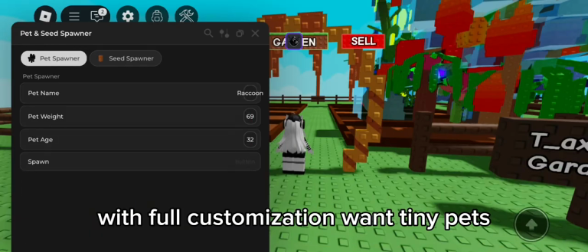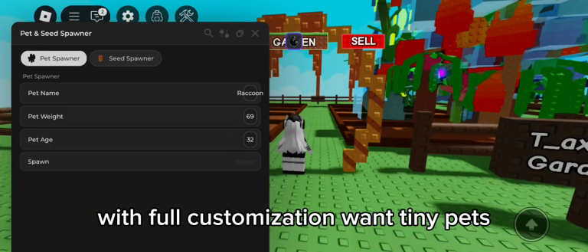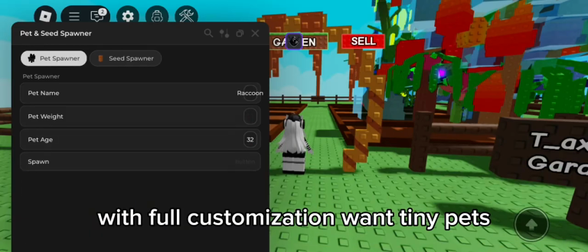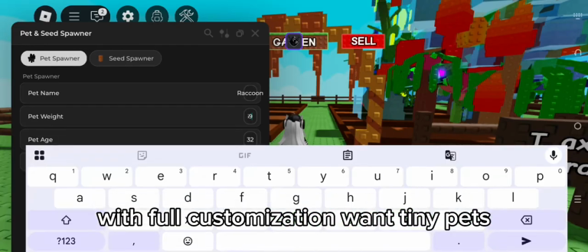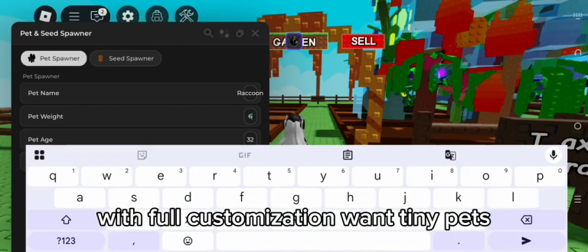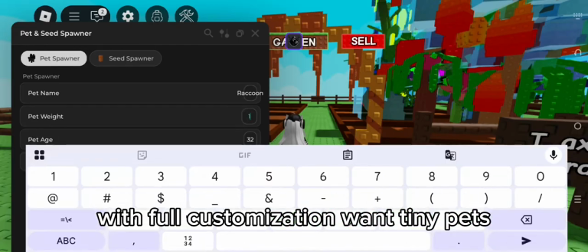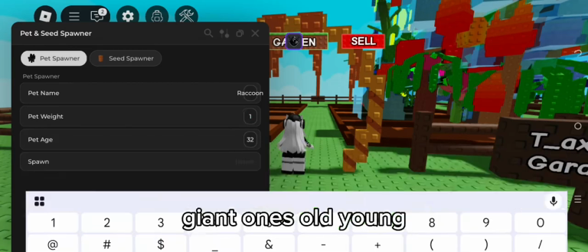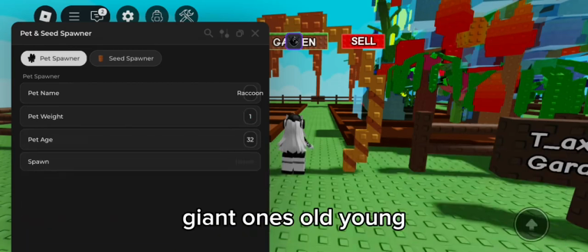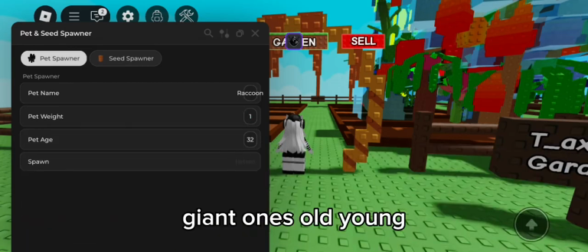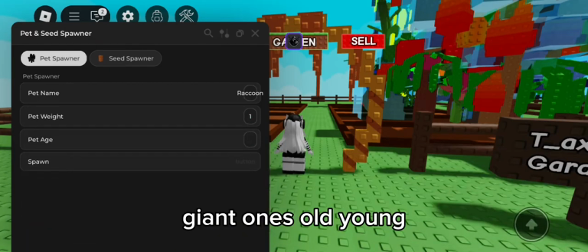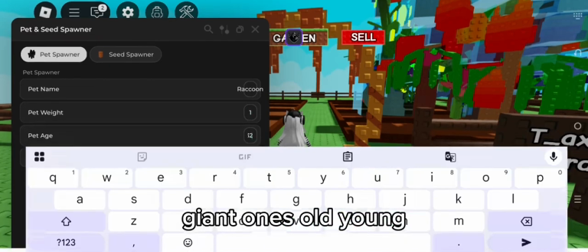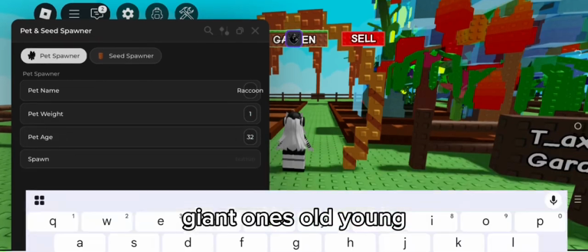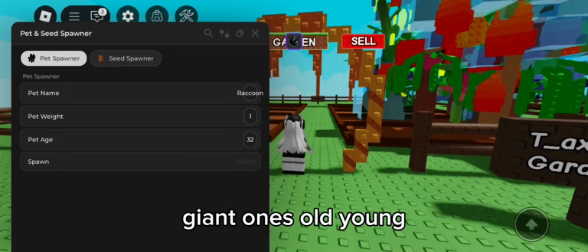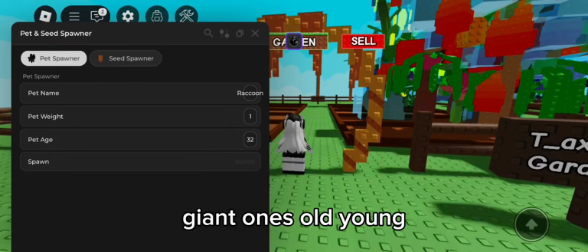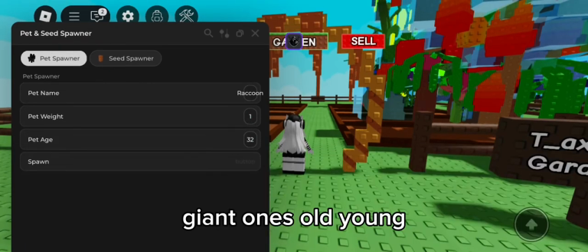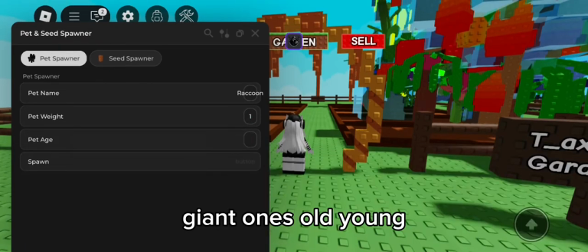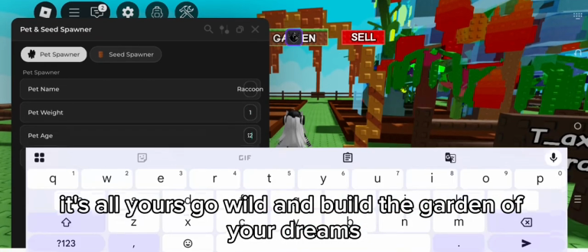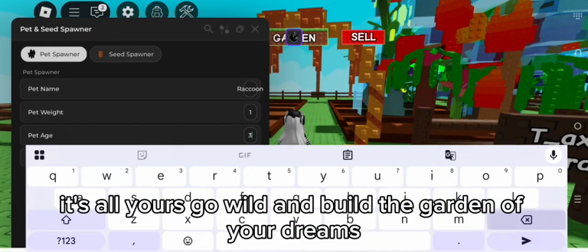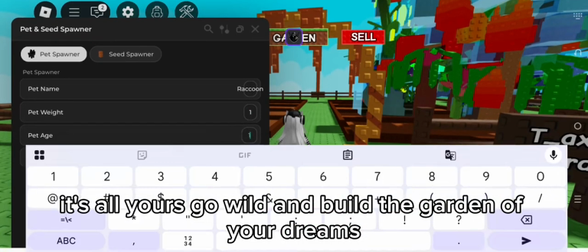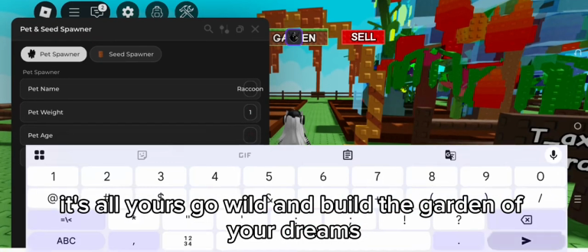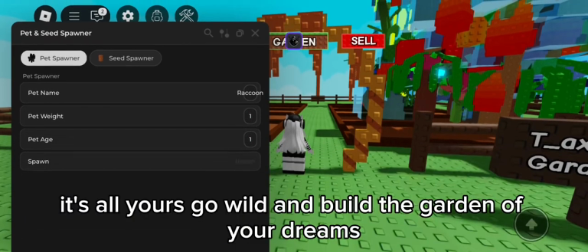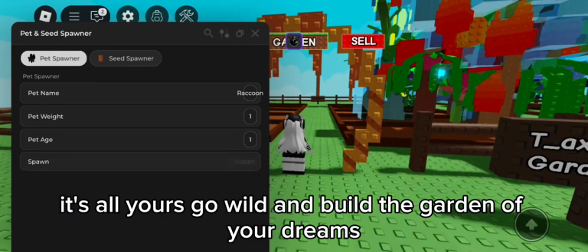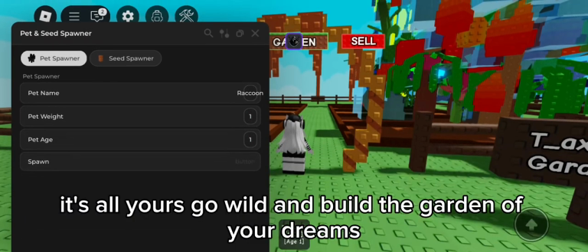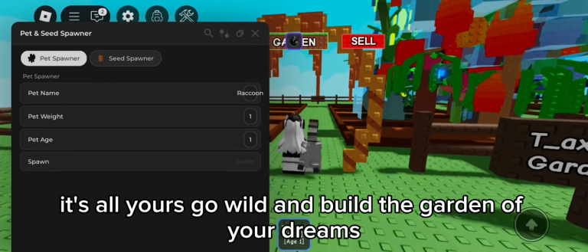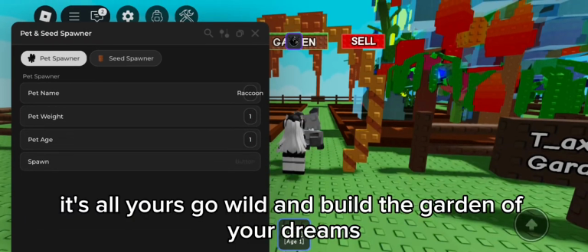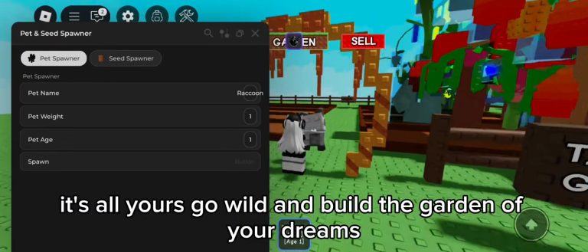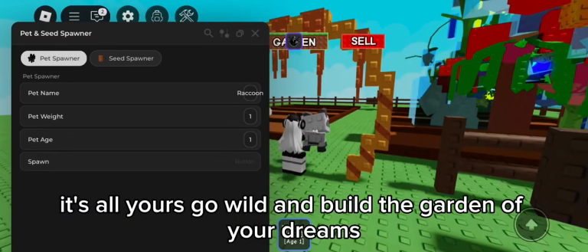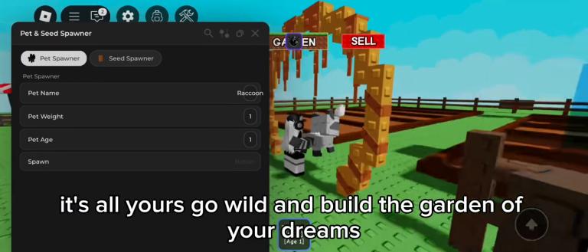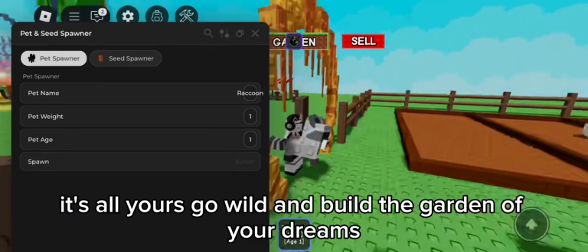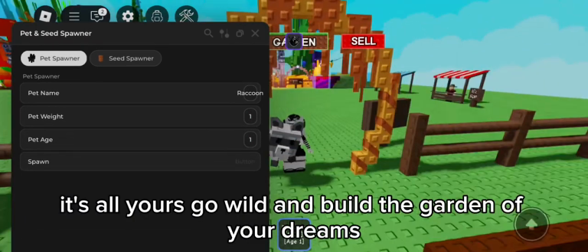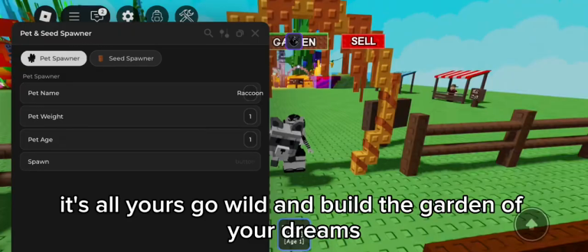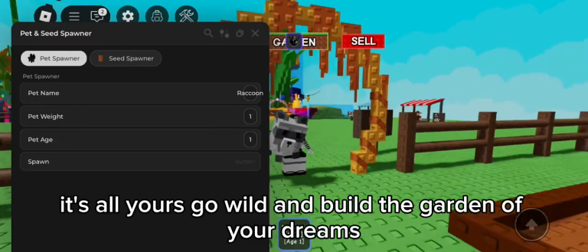Want tiny pets? Giant ones? Old, young — it's all yours. Go wild and build the garden of your dreams.